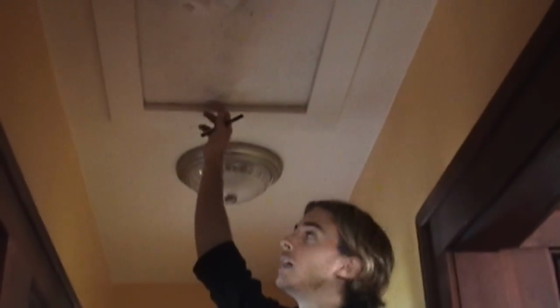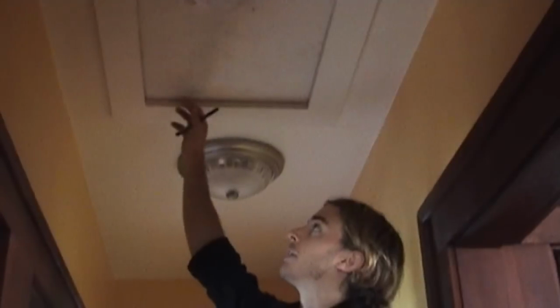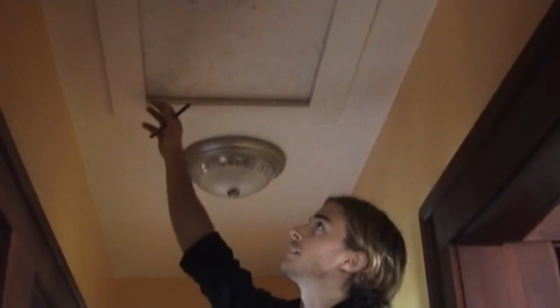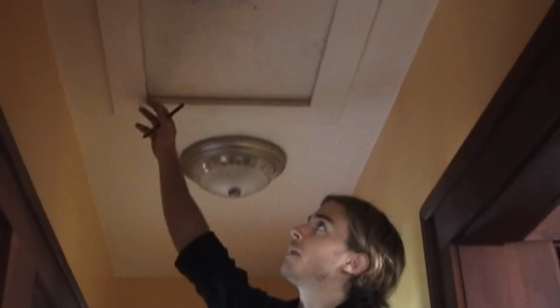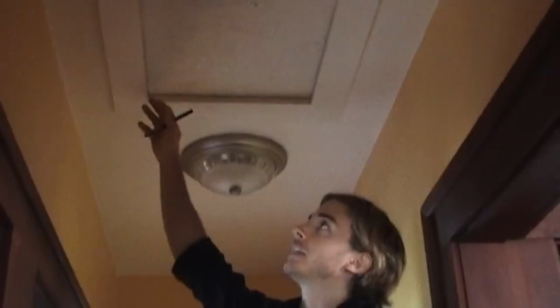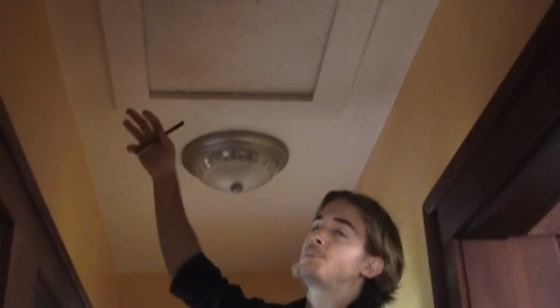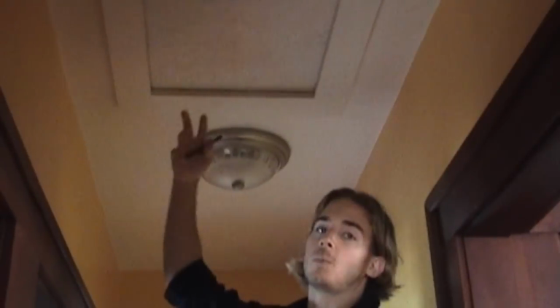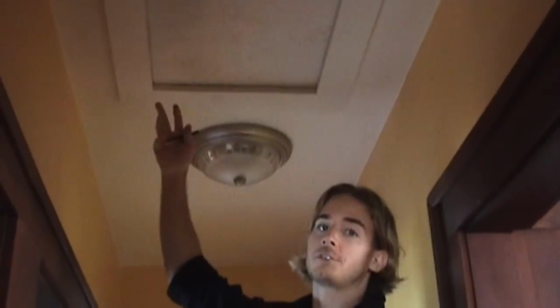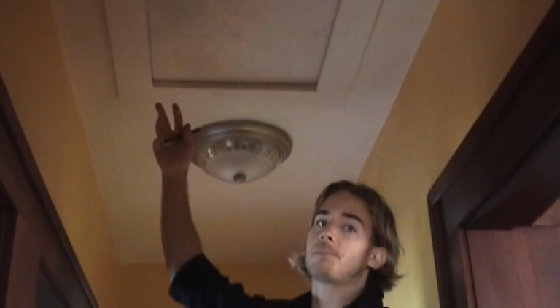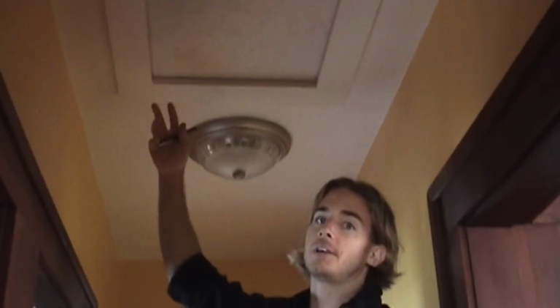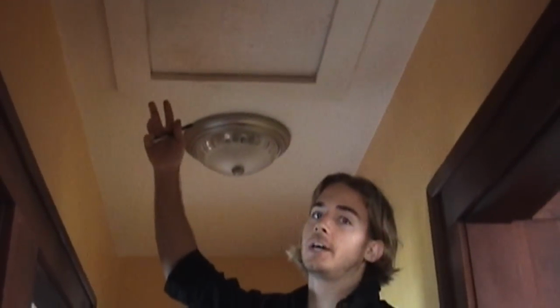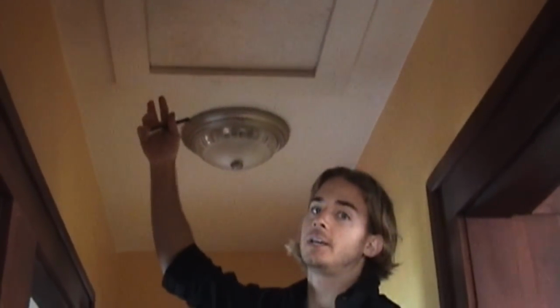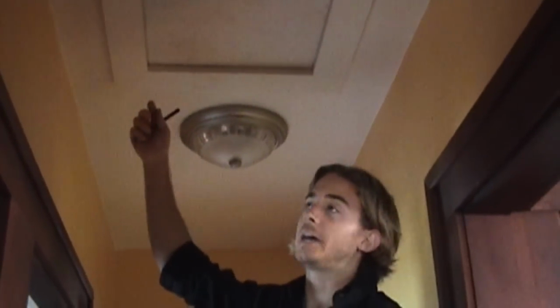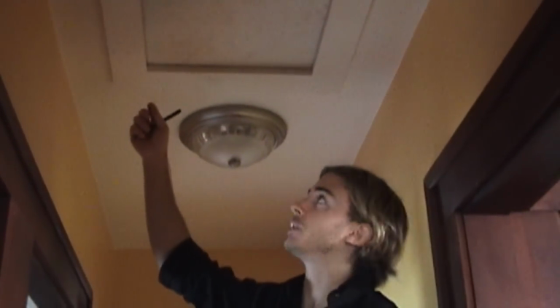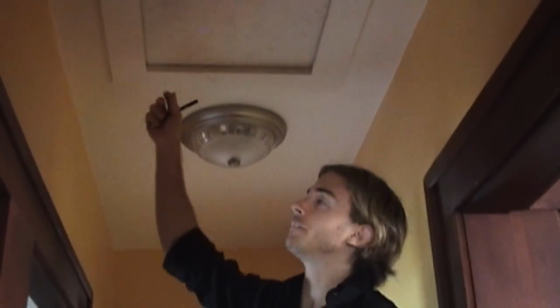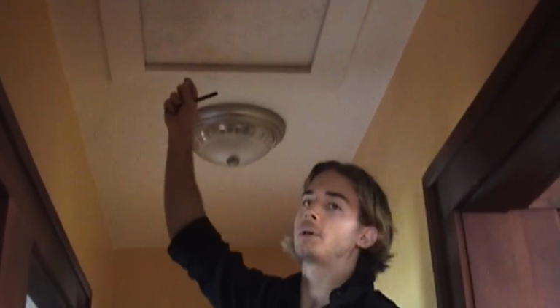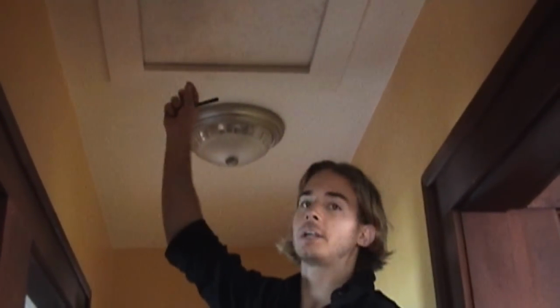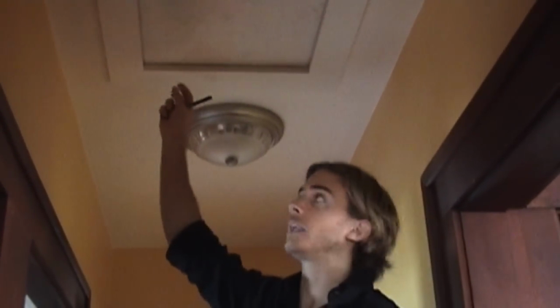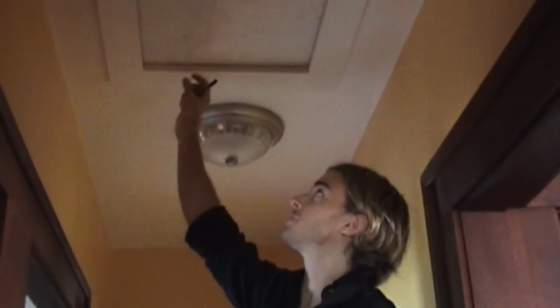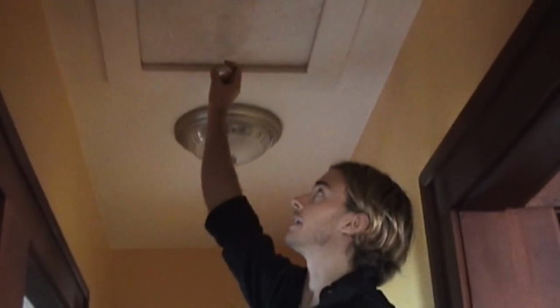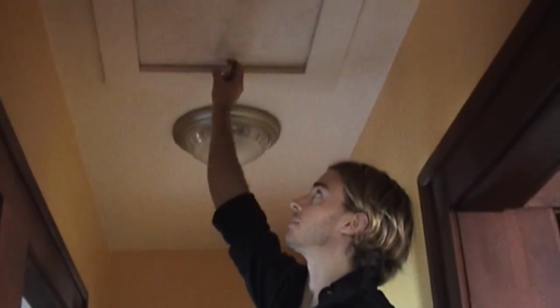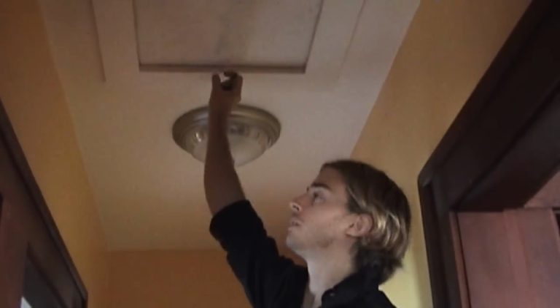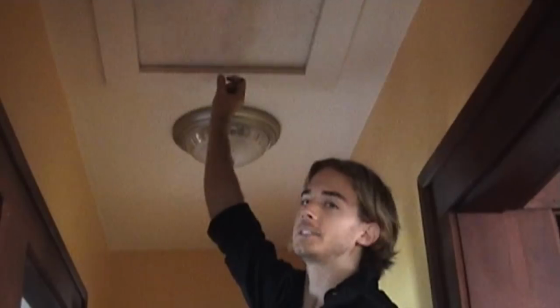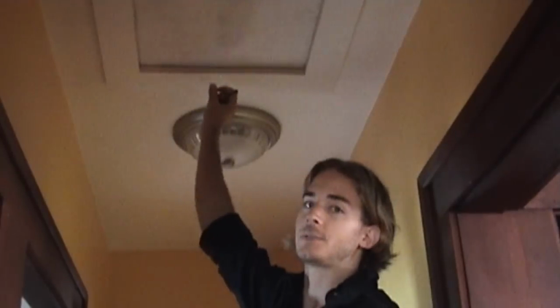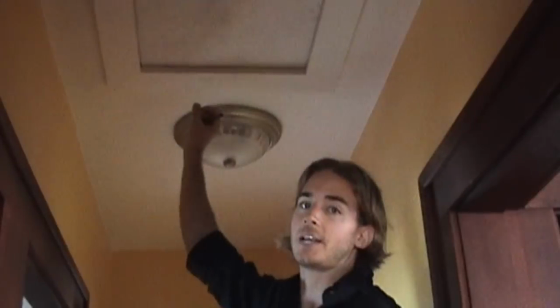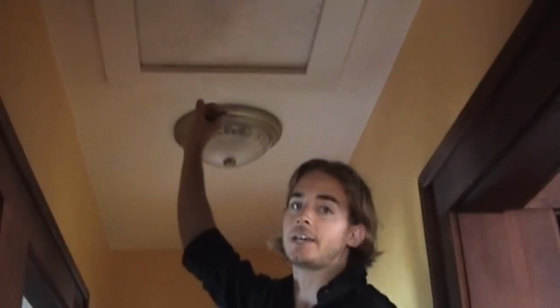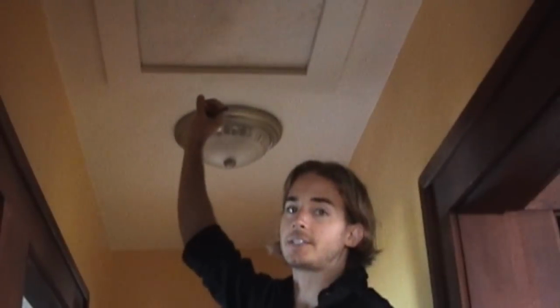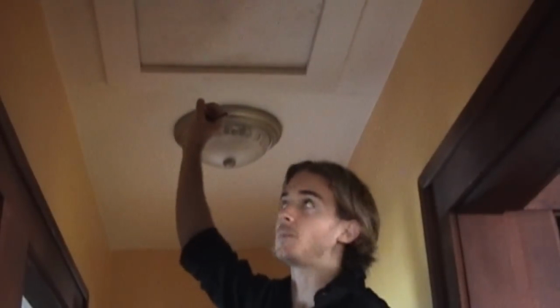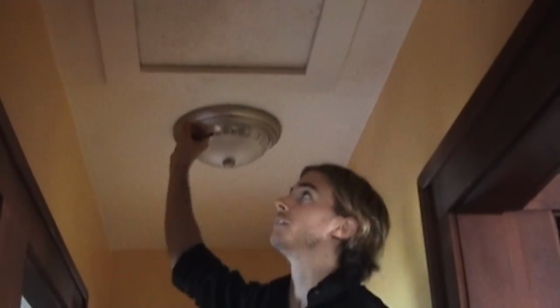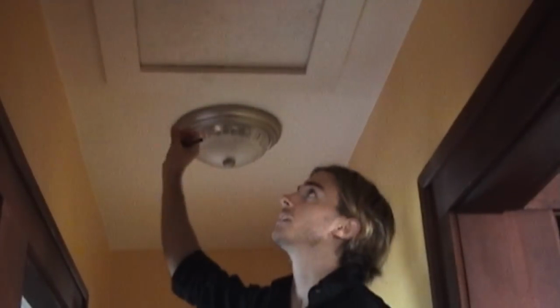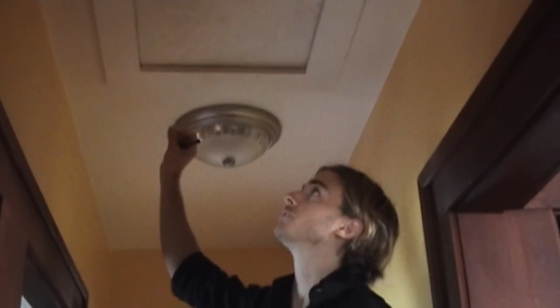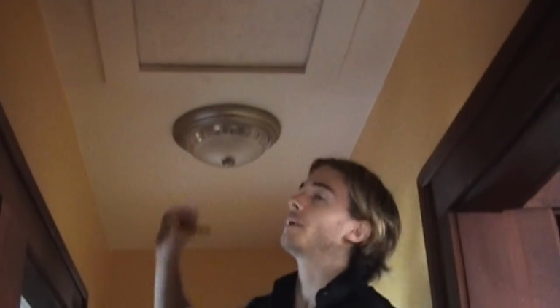A good way to stop that is to put weather stripping on there, and you can even put a little latch on here to pull it down tightly against that weather strip.